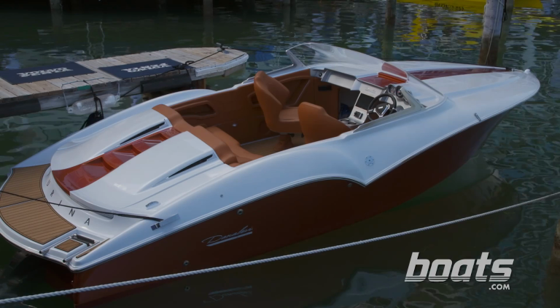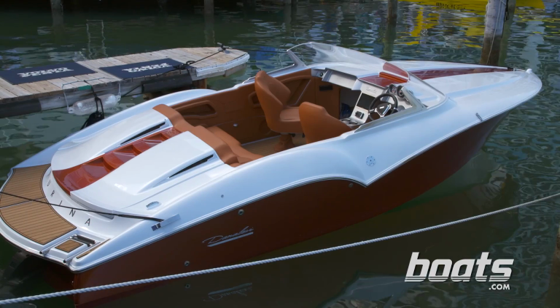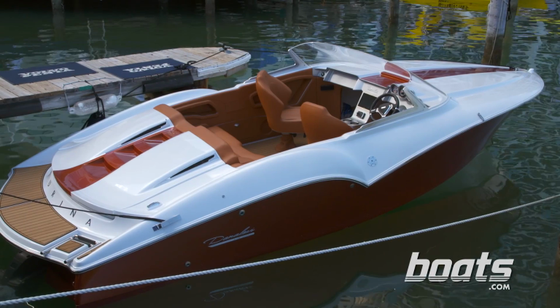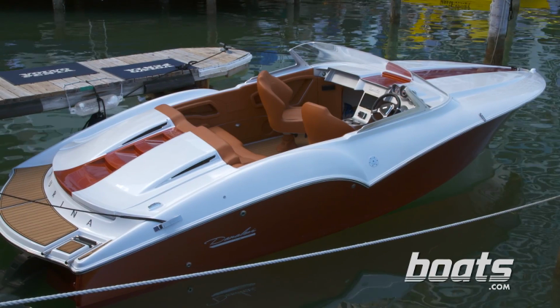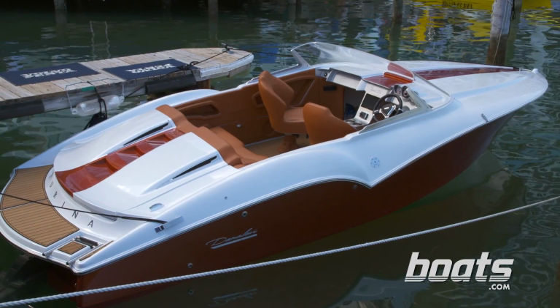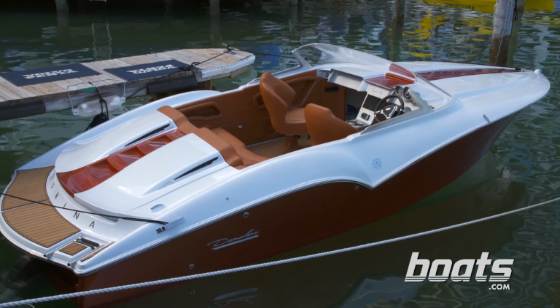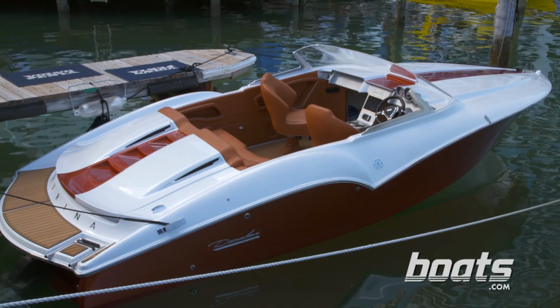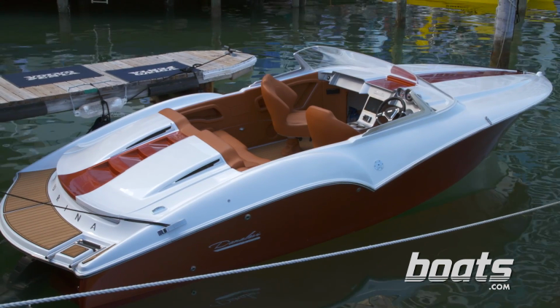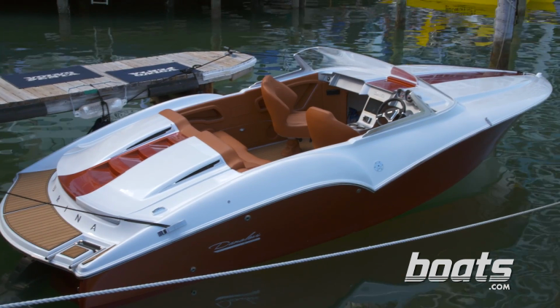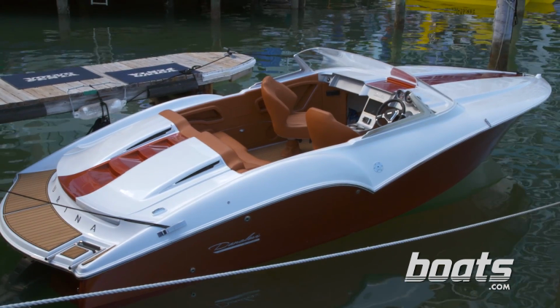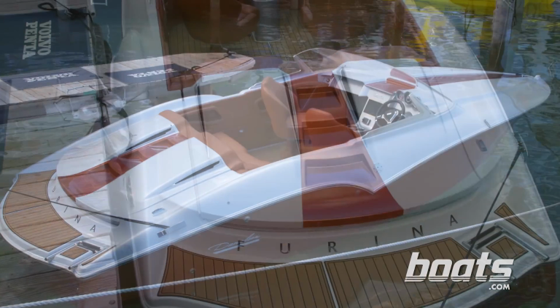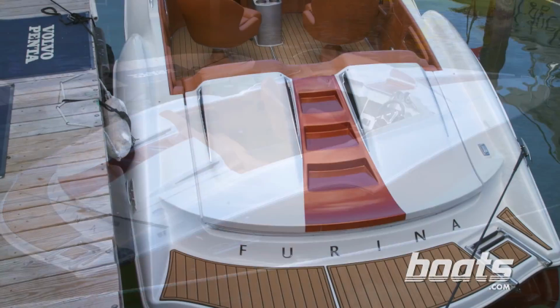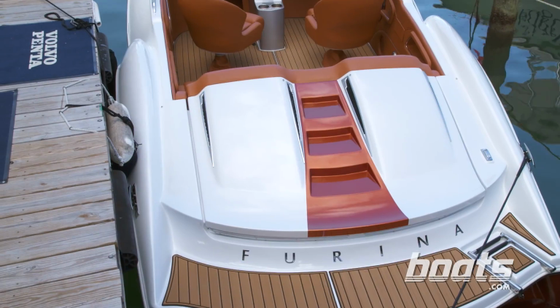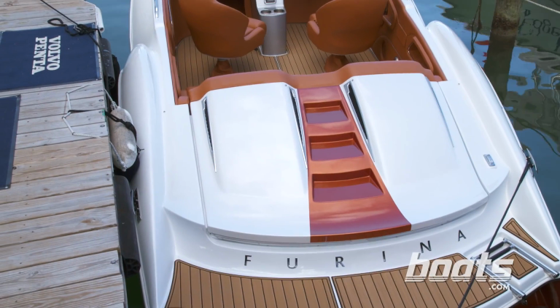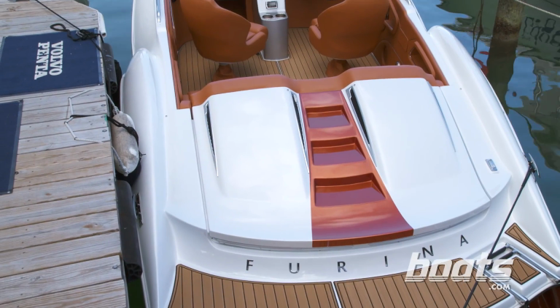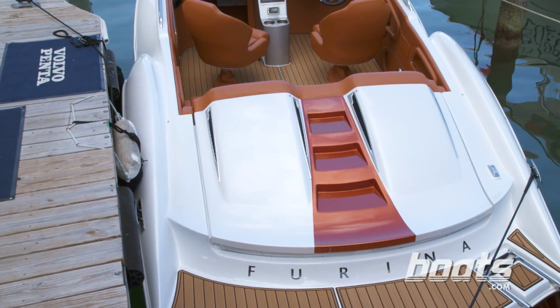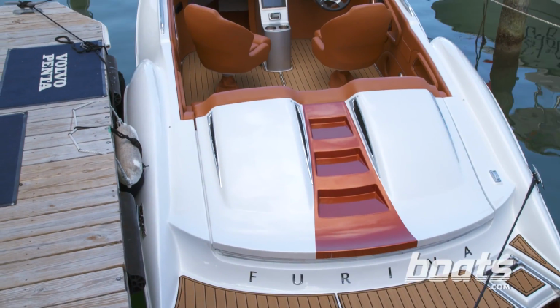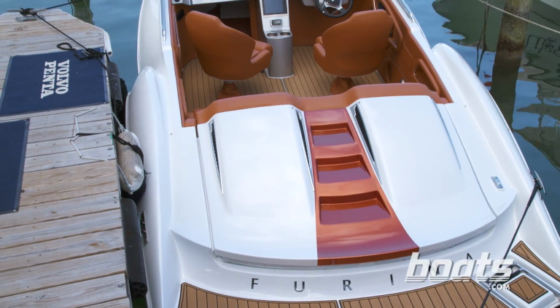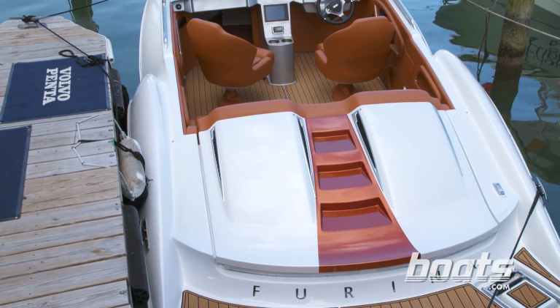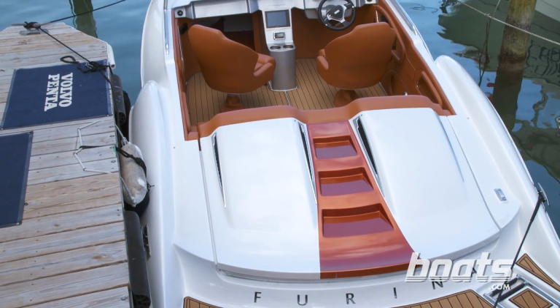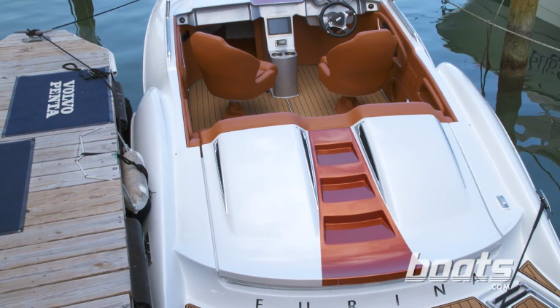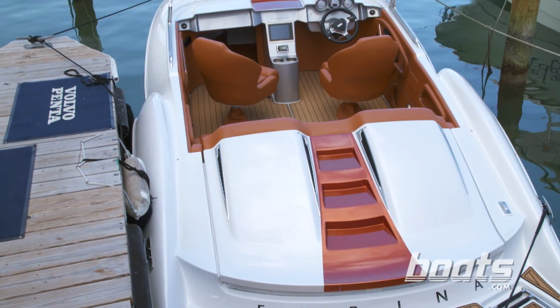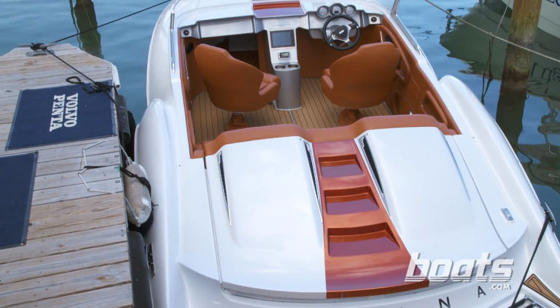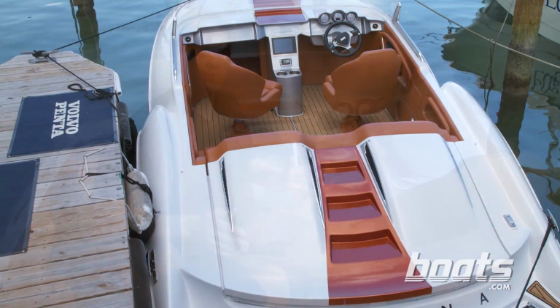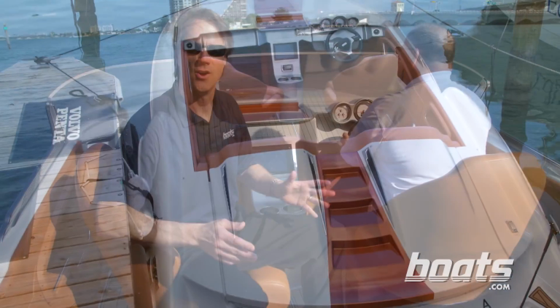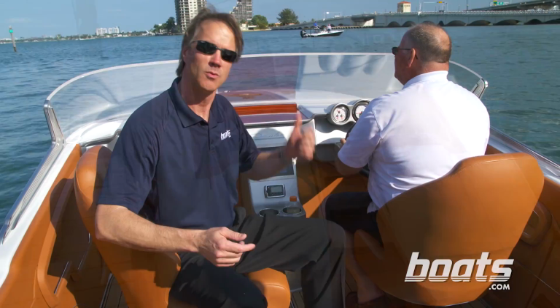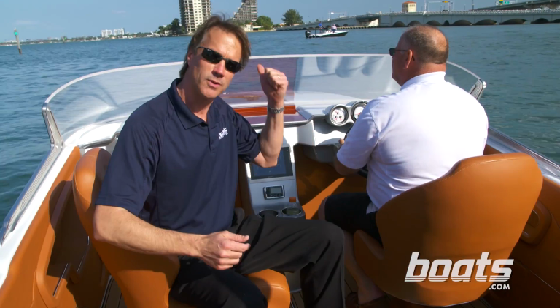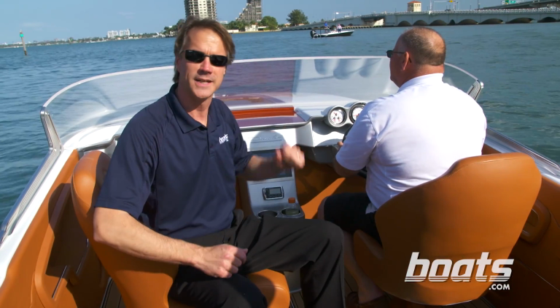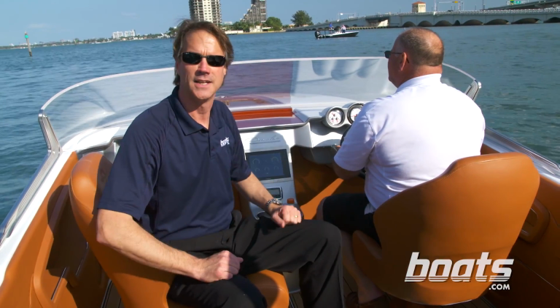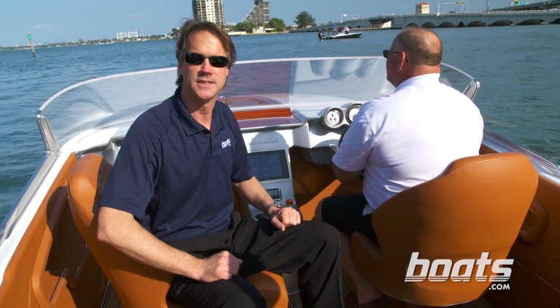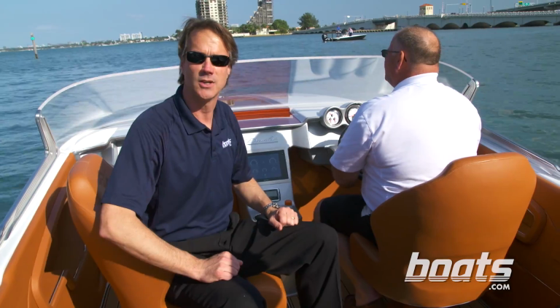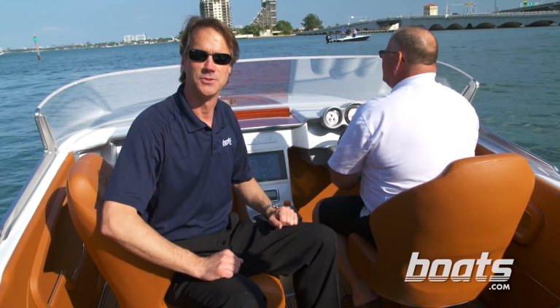We're aboard the Dana Levy Fiorina. It's a brand new company, brand new boat, 22 feet long. We're going to take it out and see how it goes.